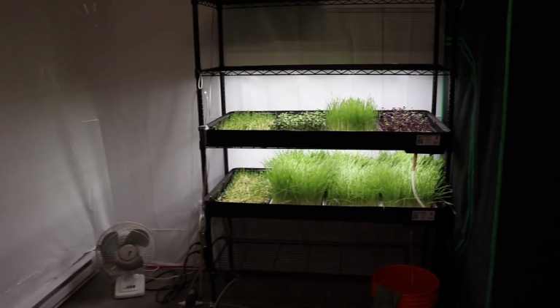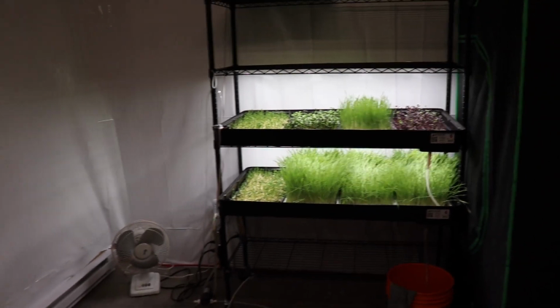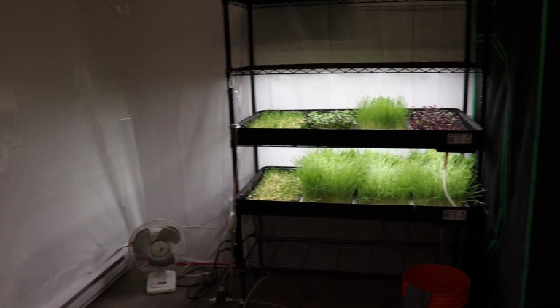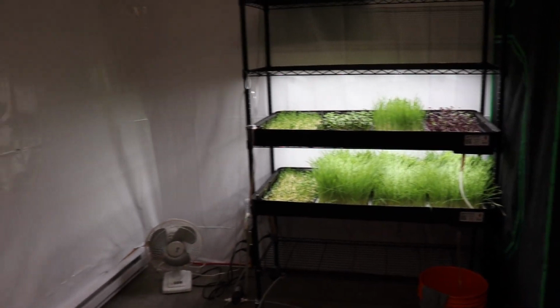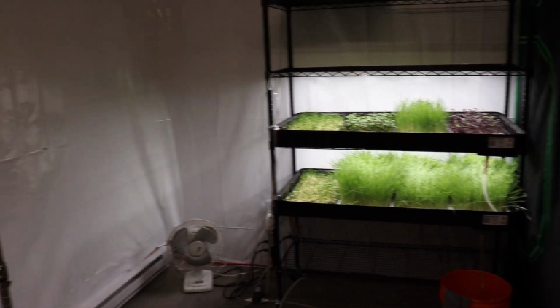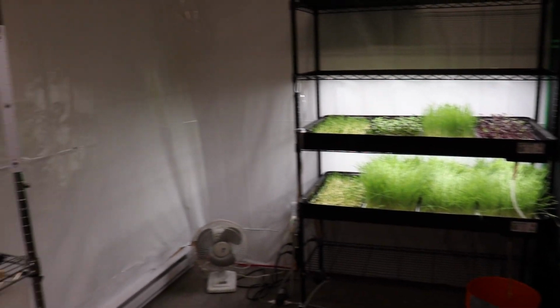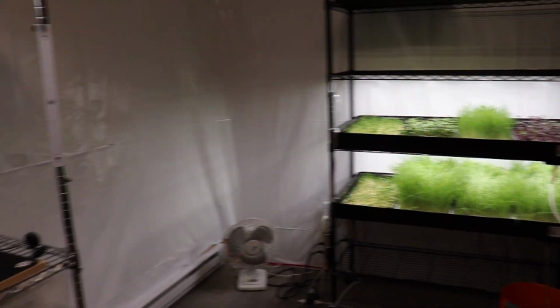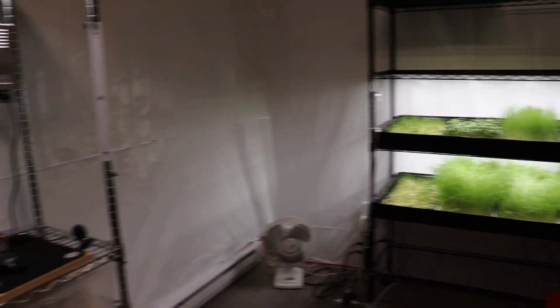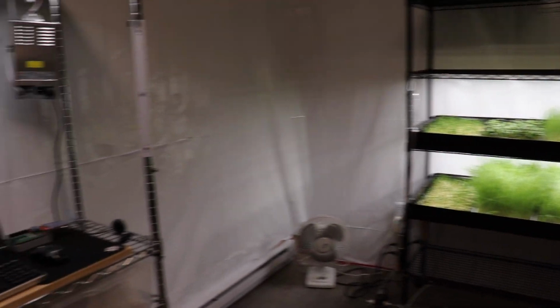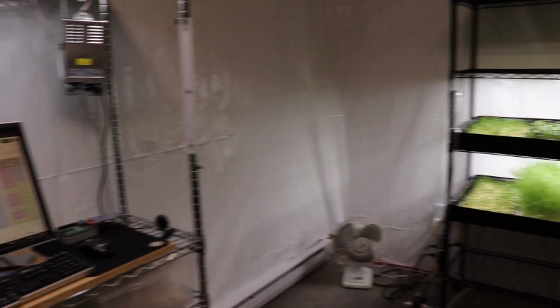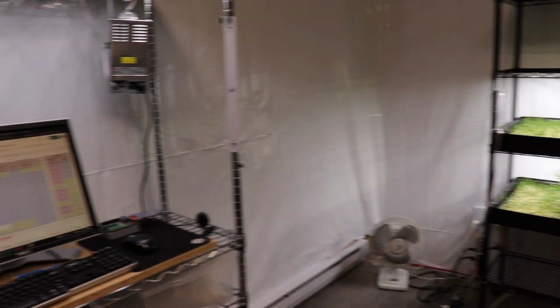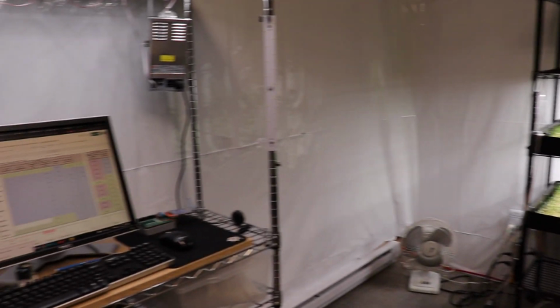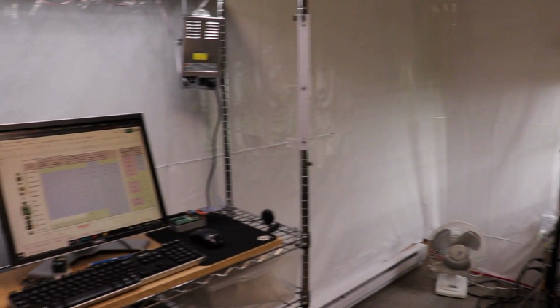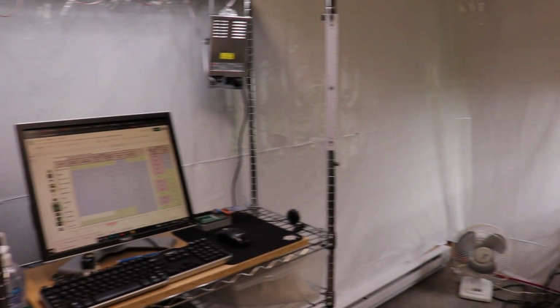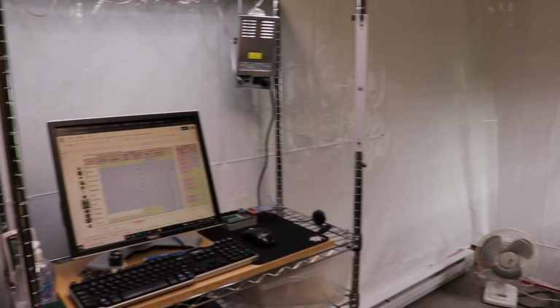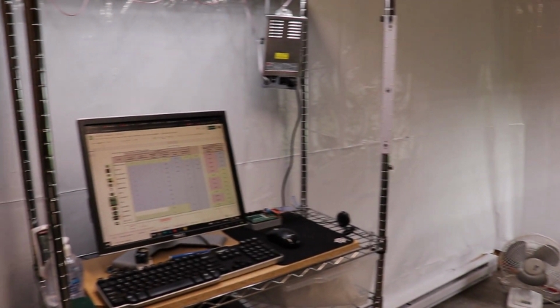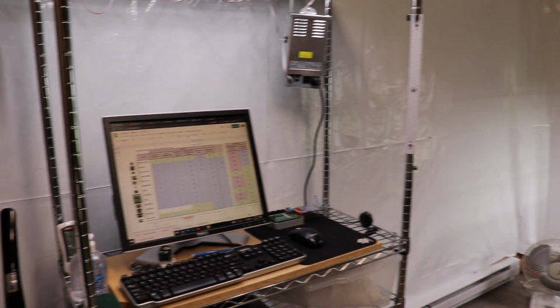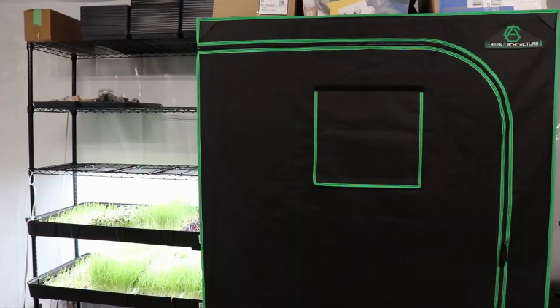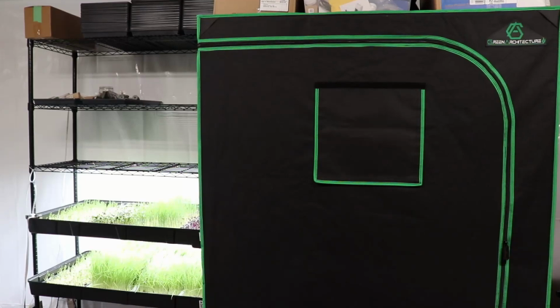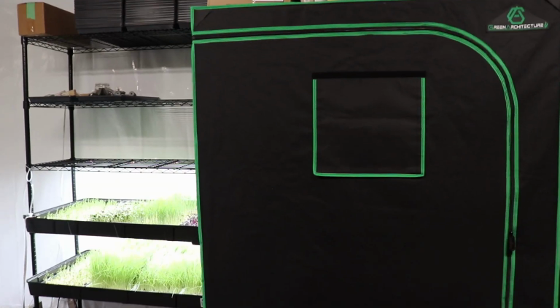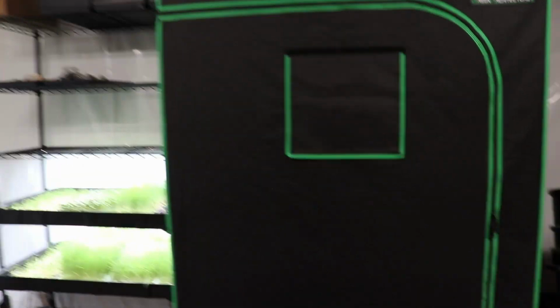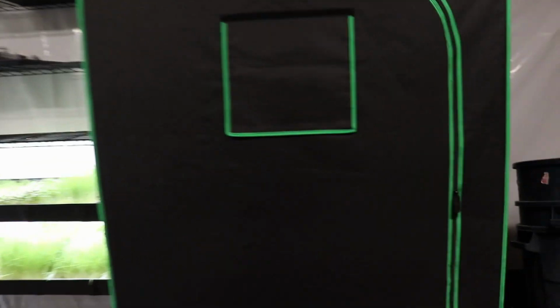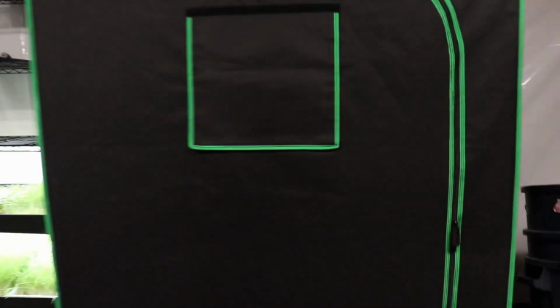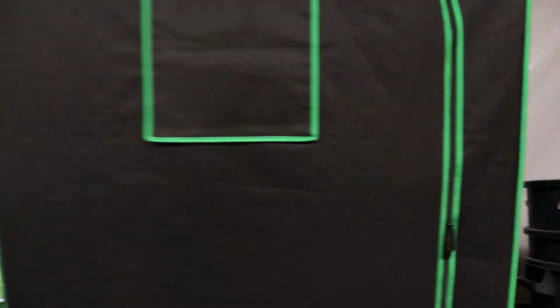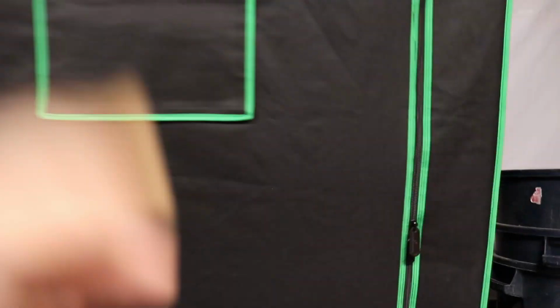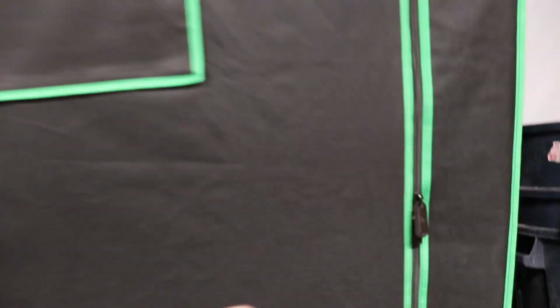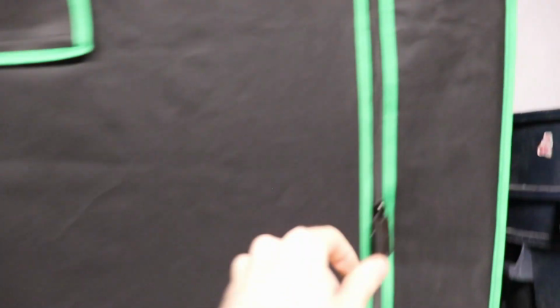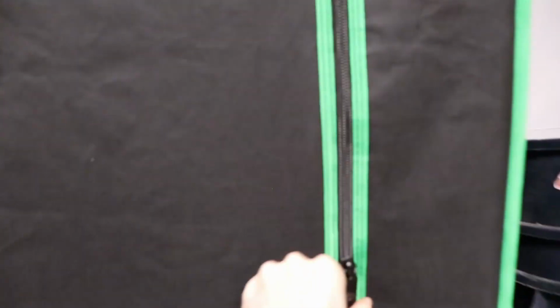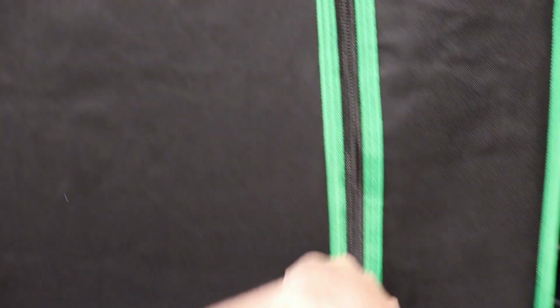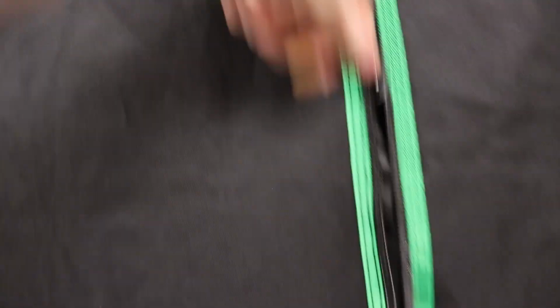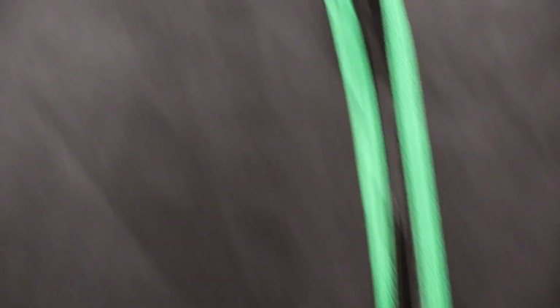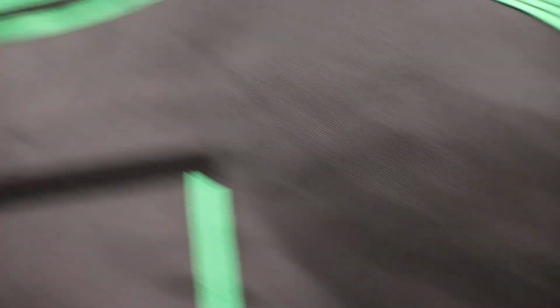Since last time, I've added panda film on the walls just to clean things up and add a white background for marketing pictures.